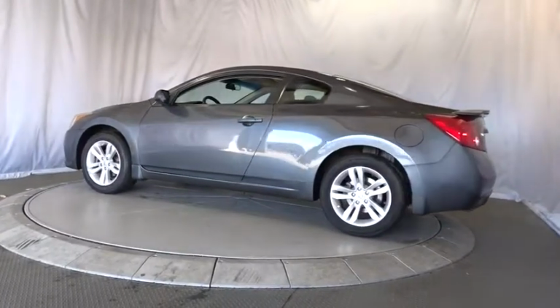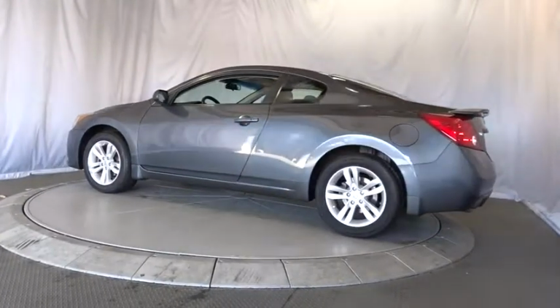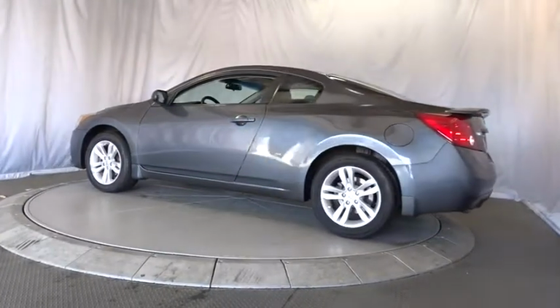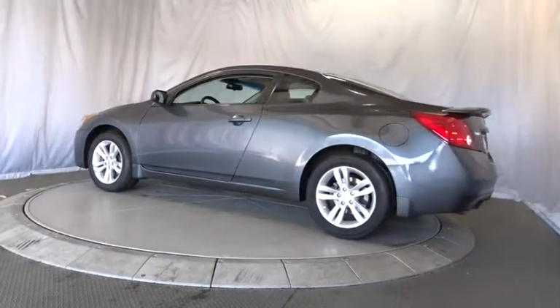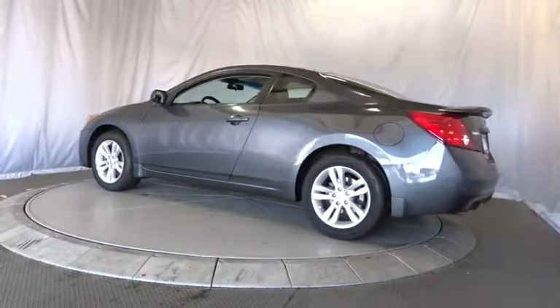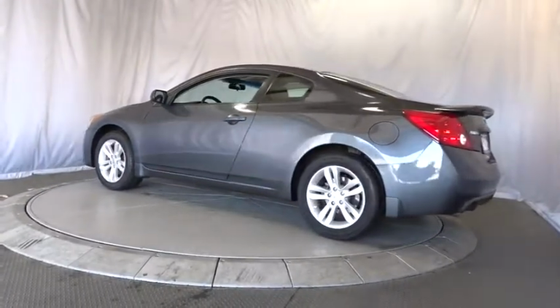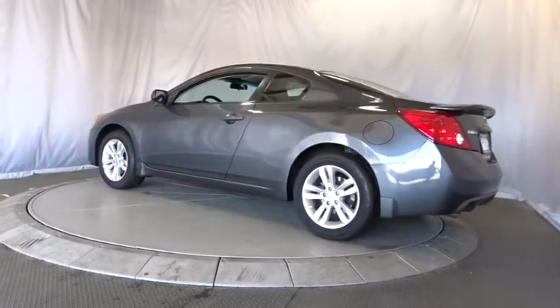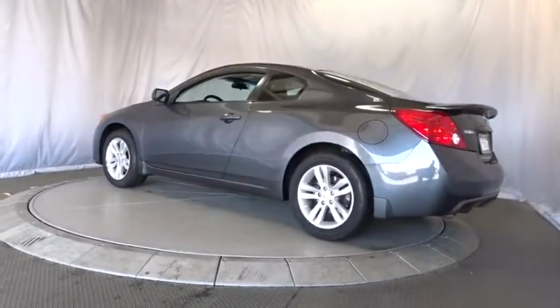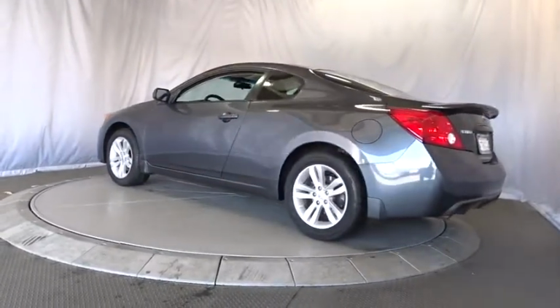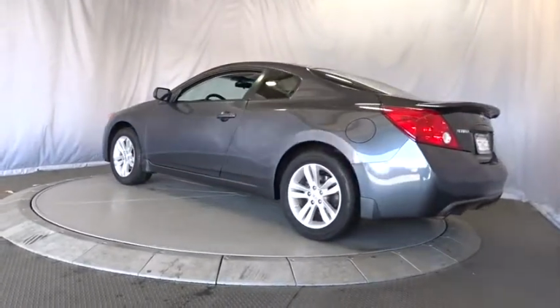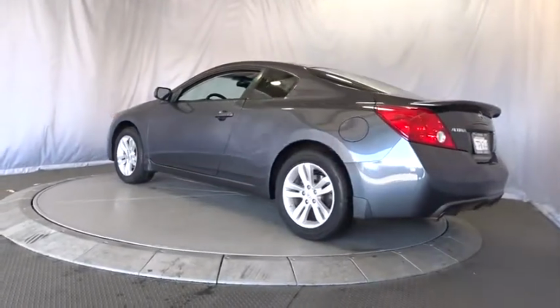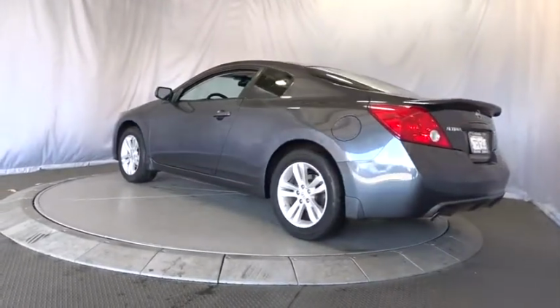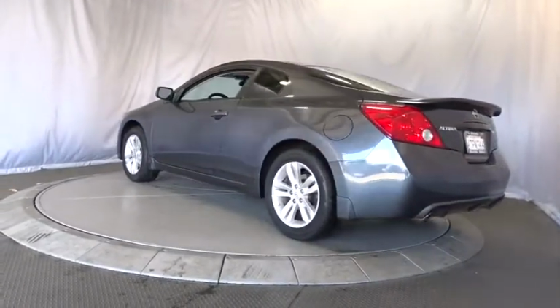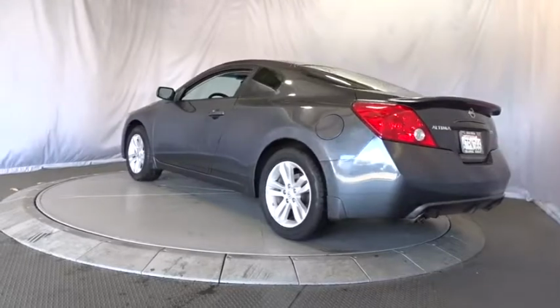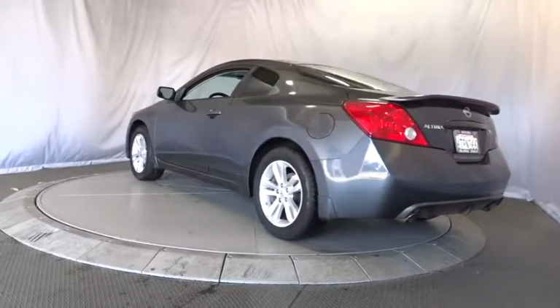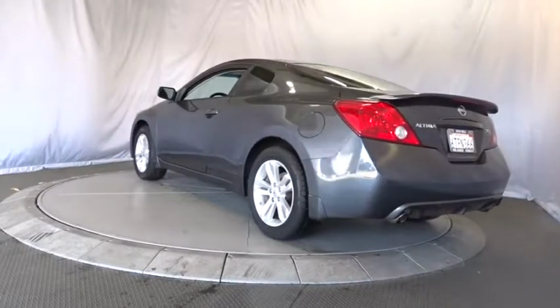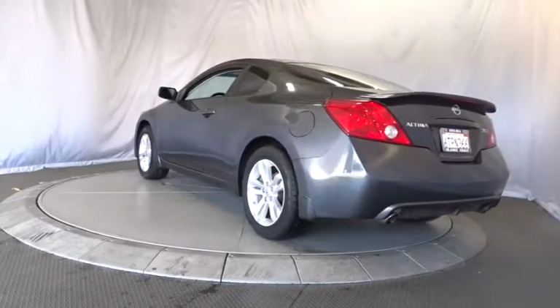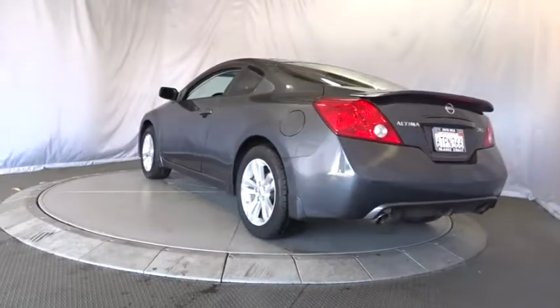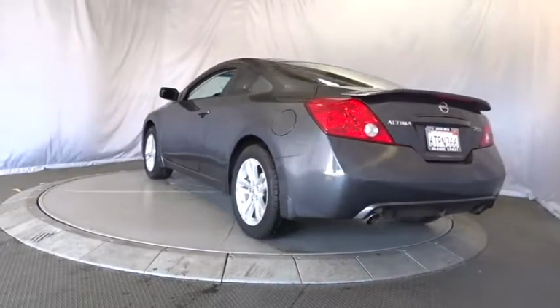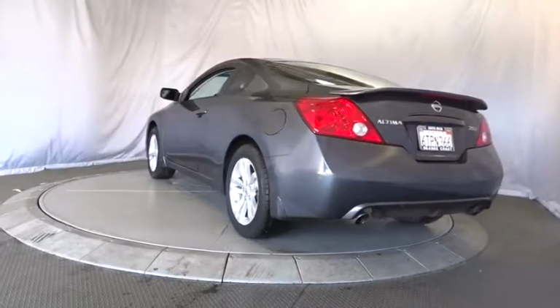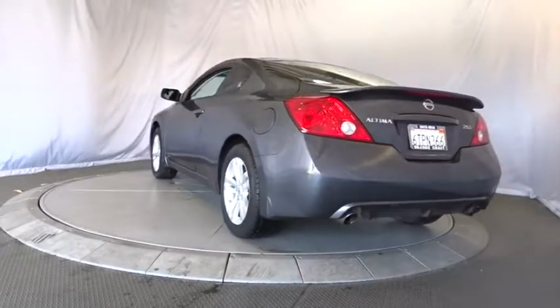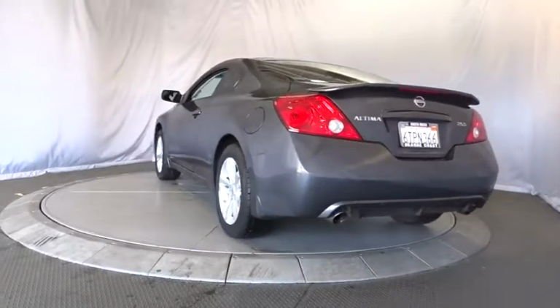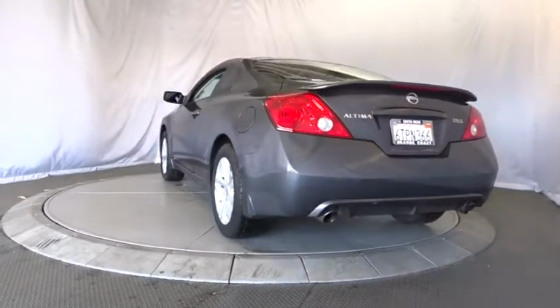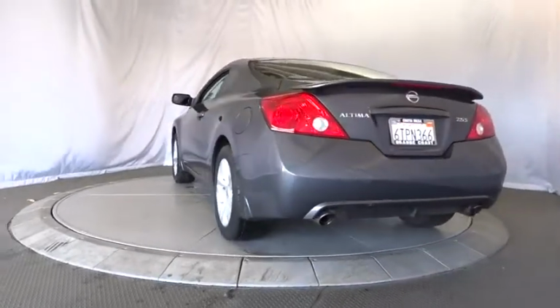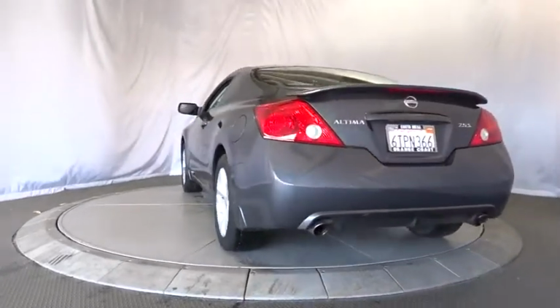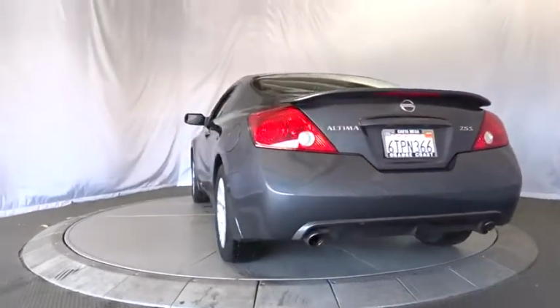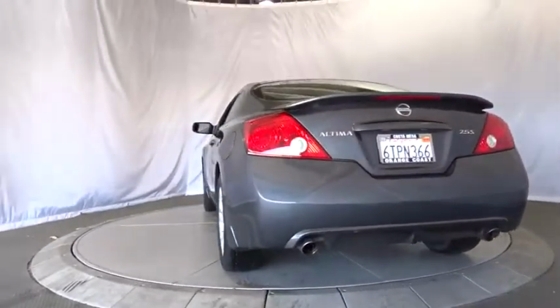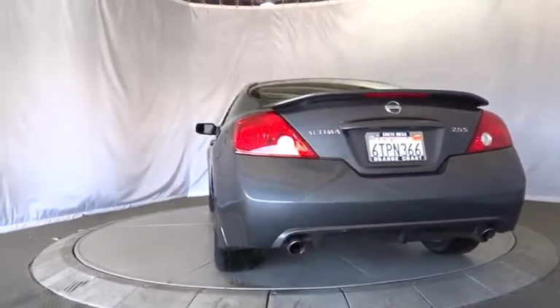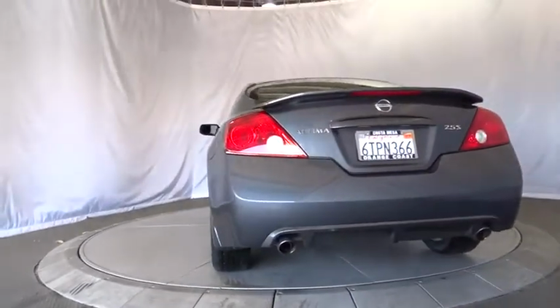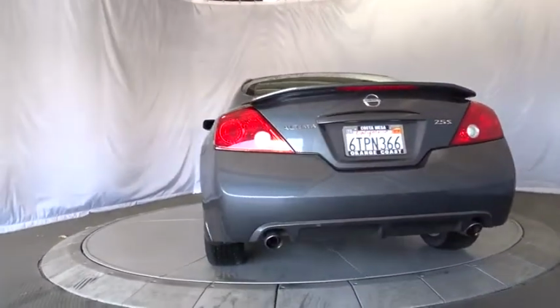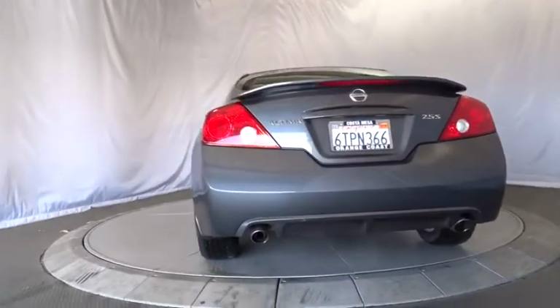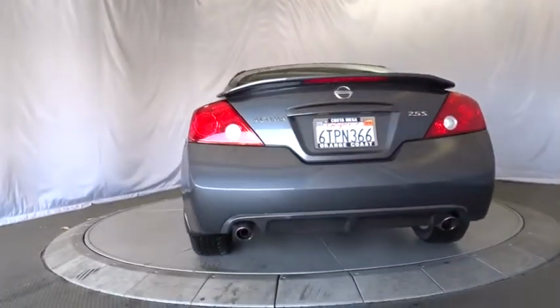Here are some of this vehicle's great options: stability control, anti-lock braking system, keyless entry, and traction control.